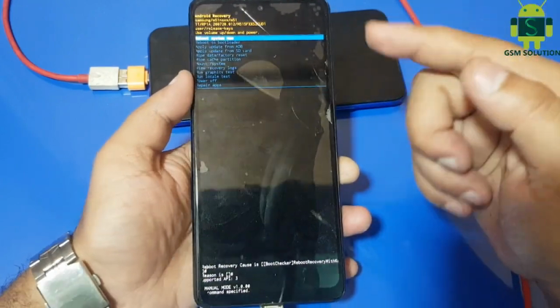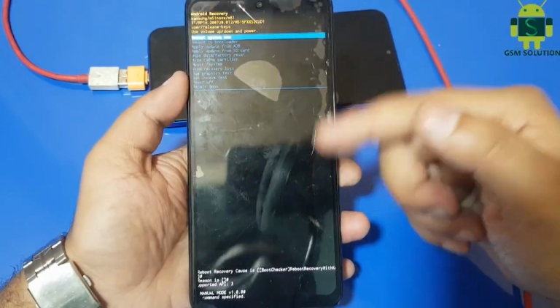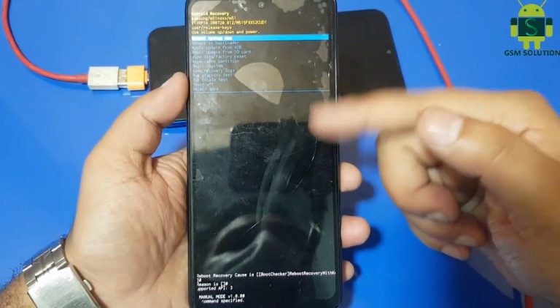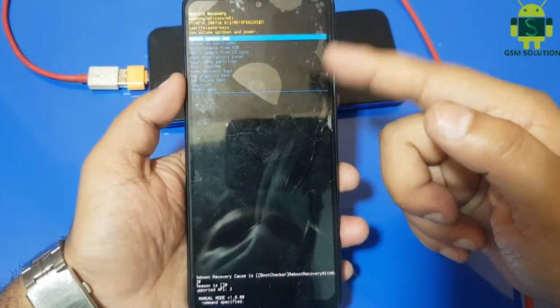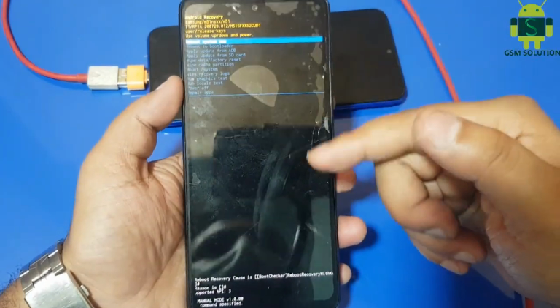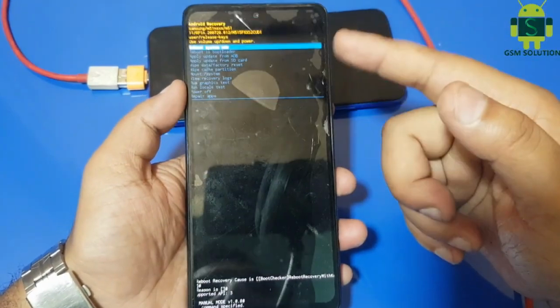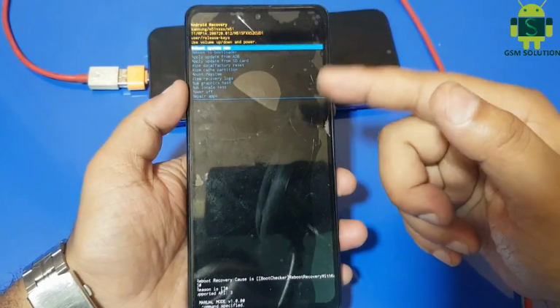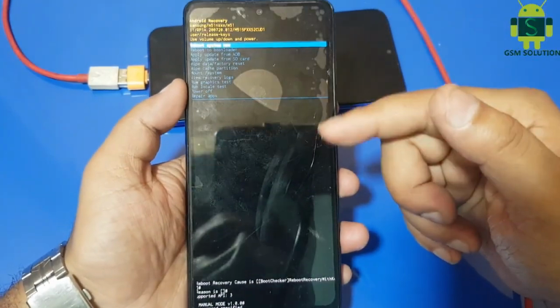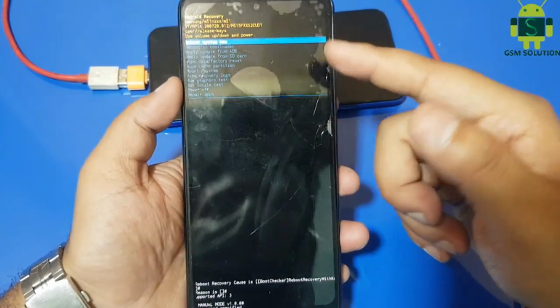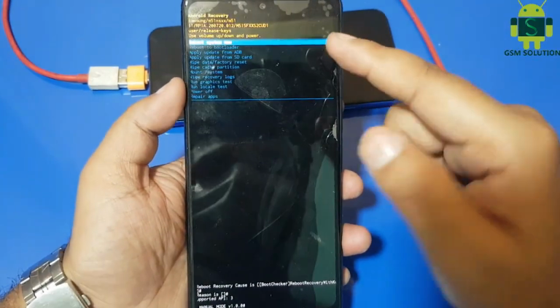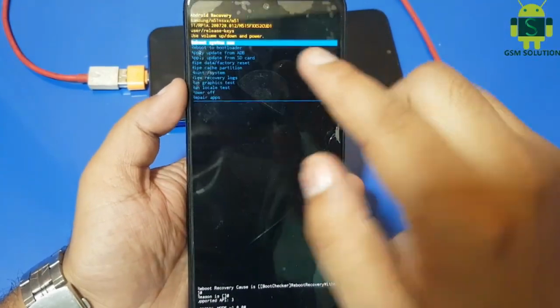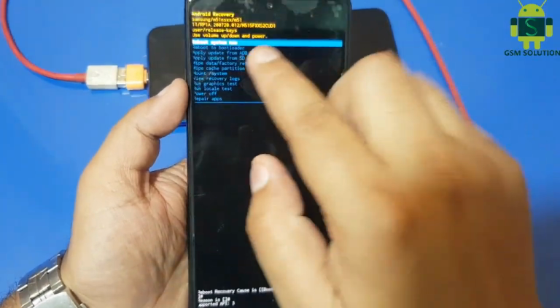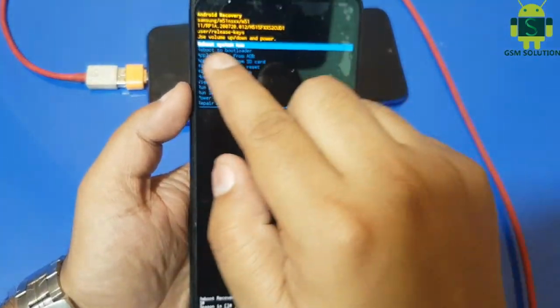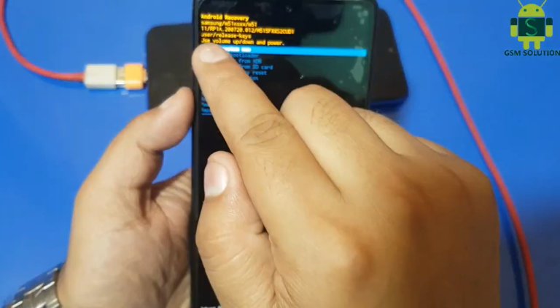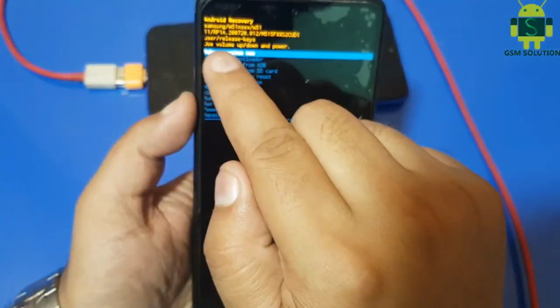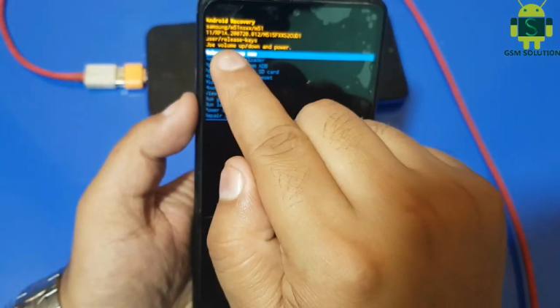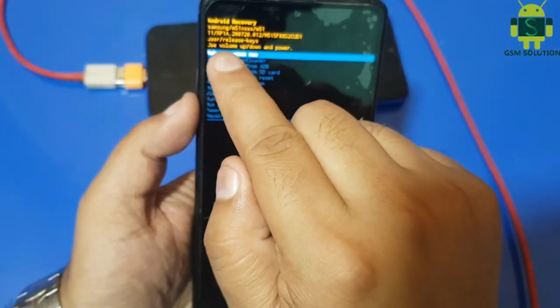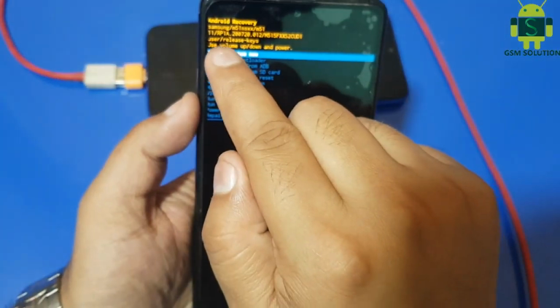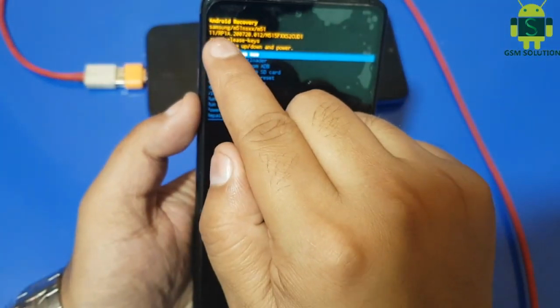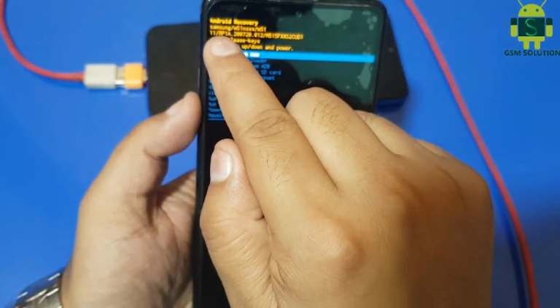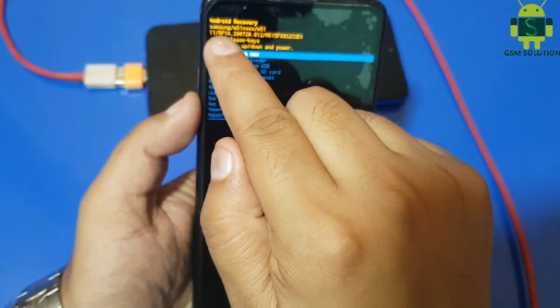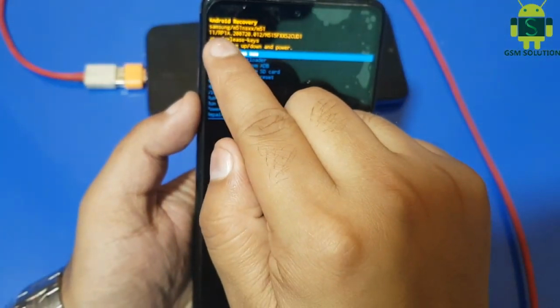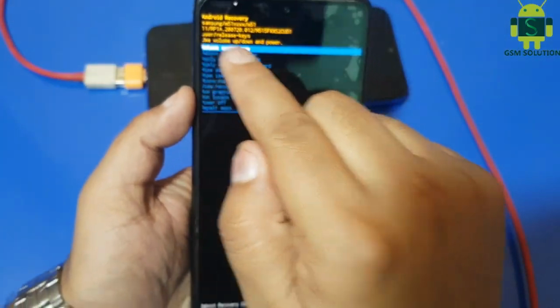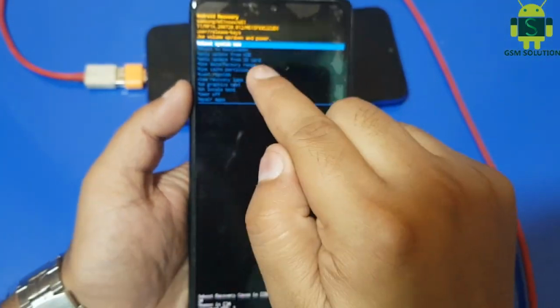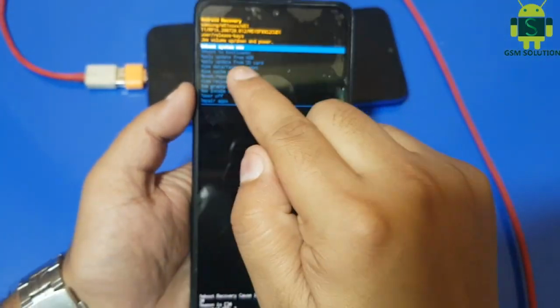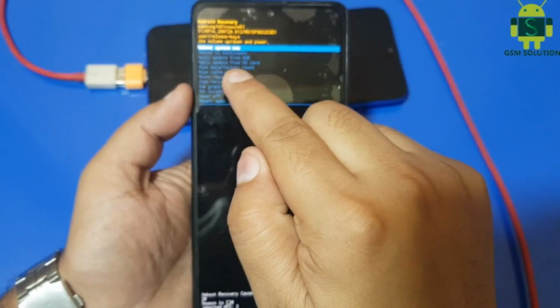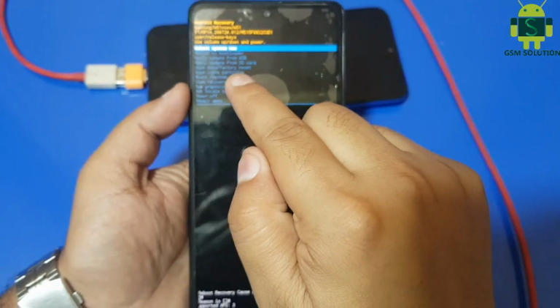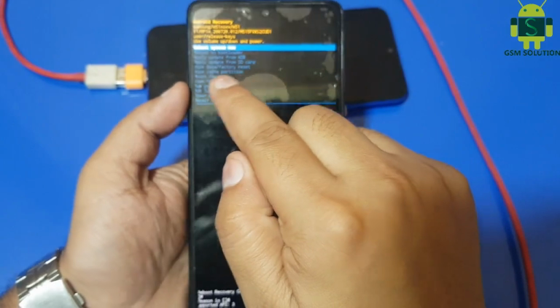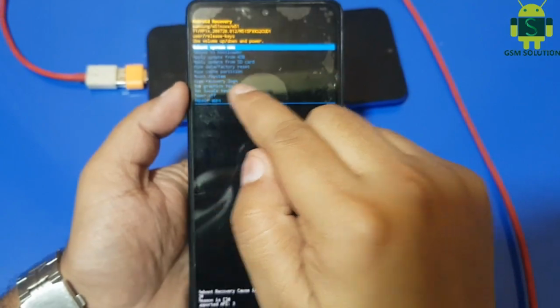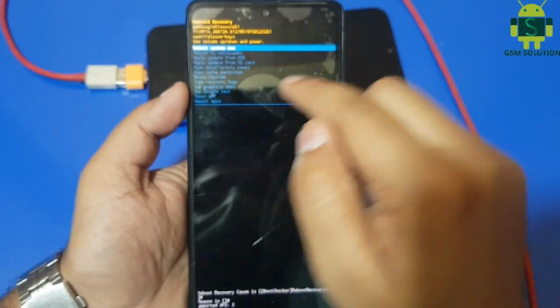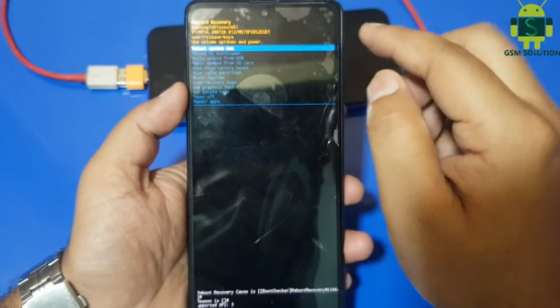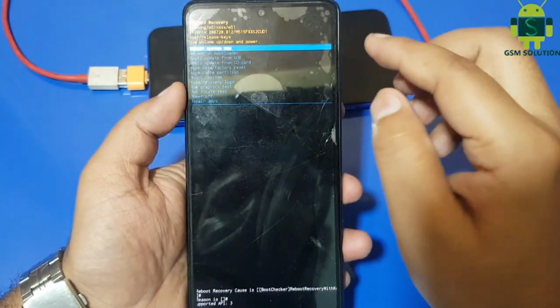My device opens the recovery menu. Now to reset my phone, go to wipe data.